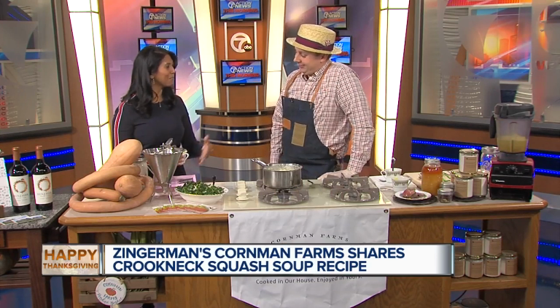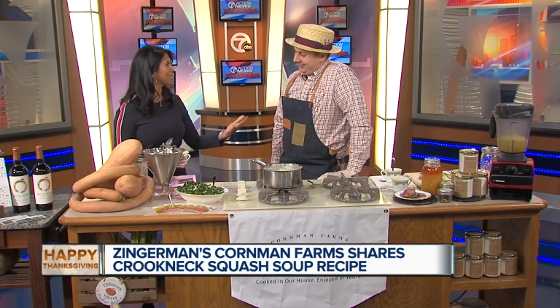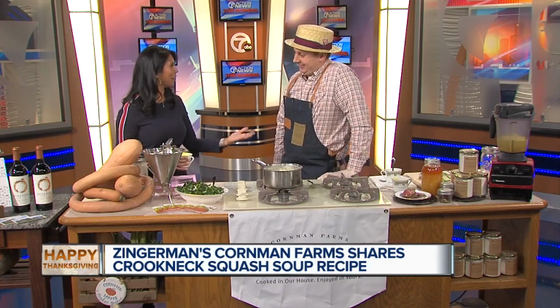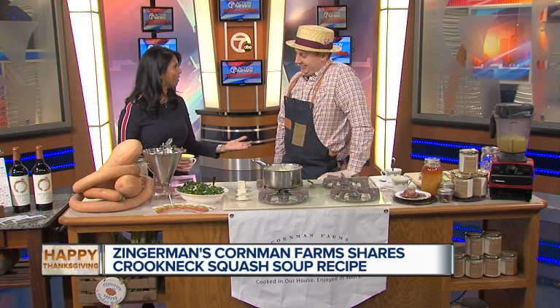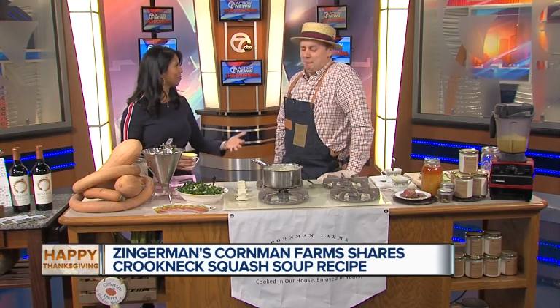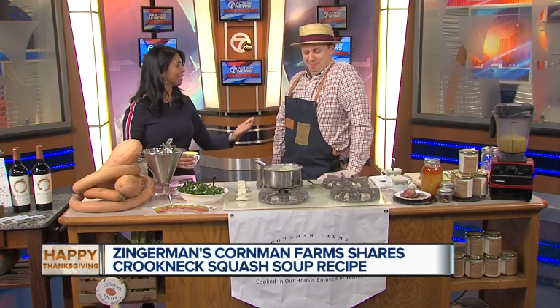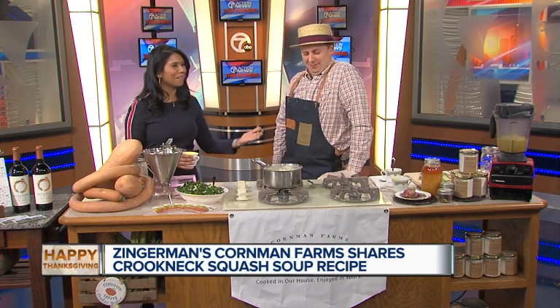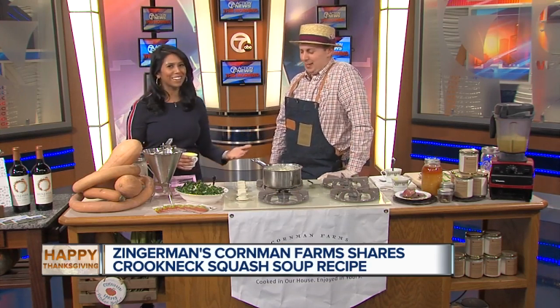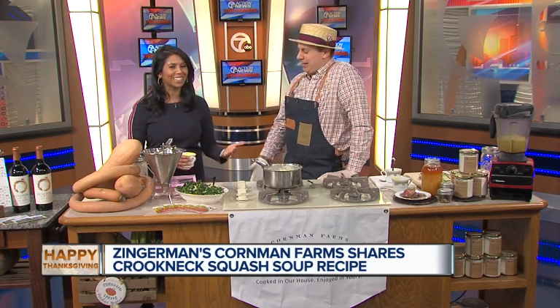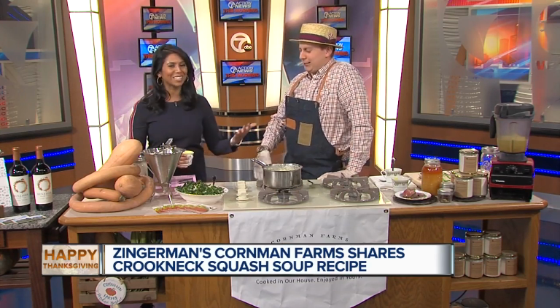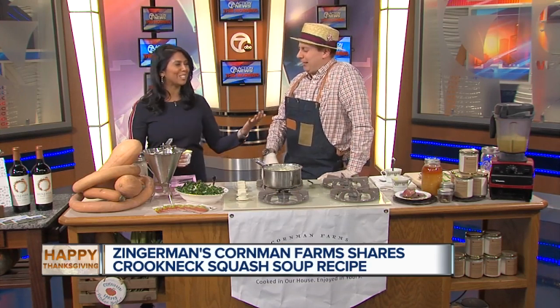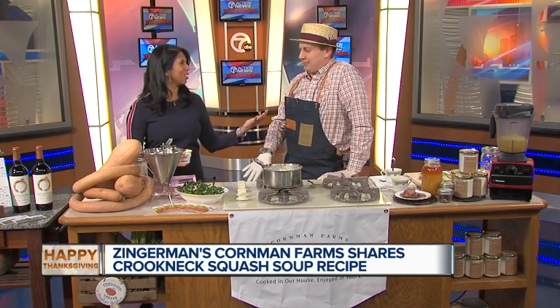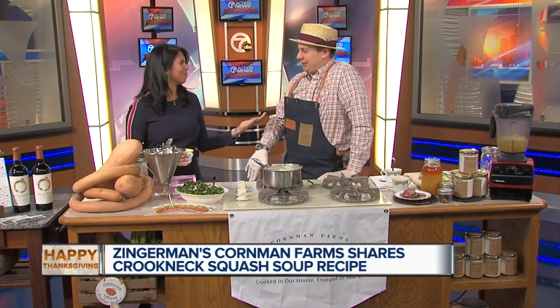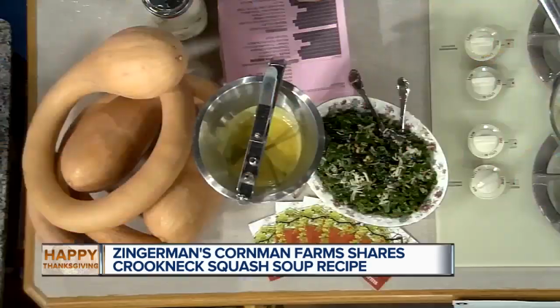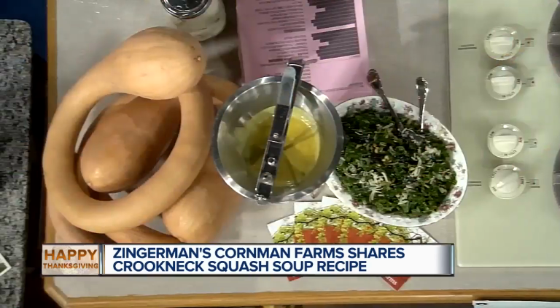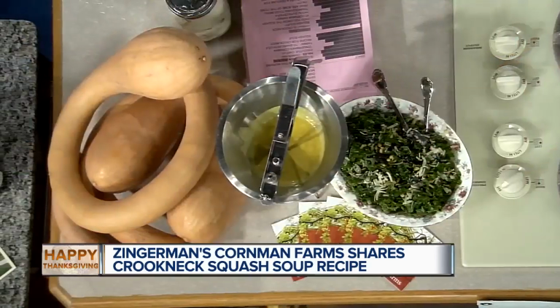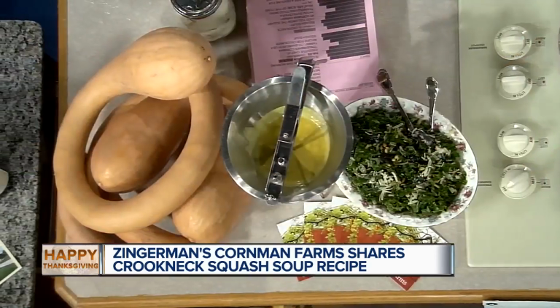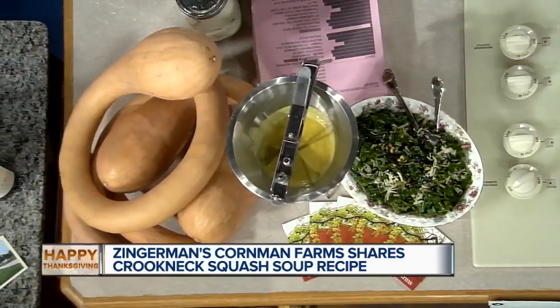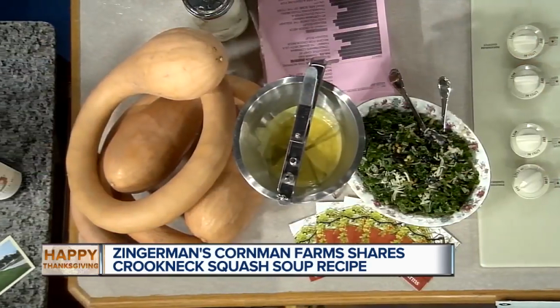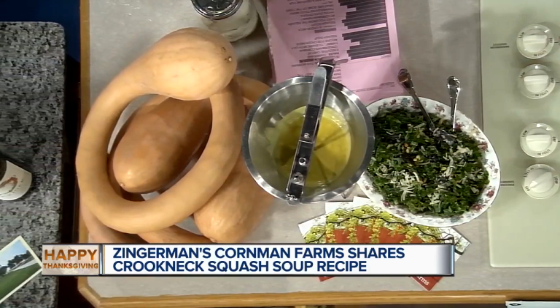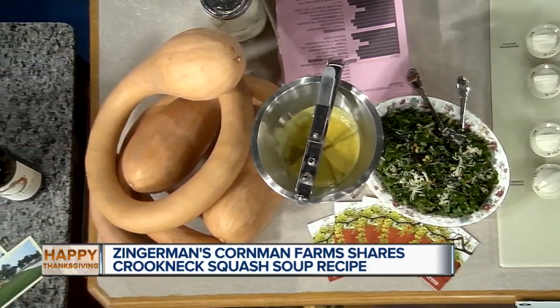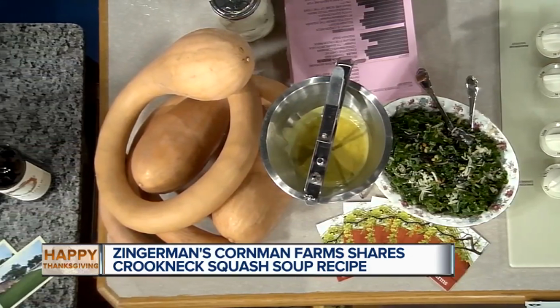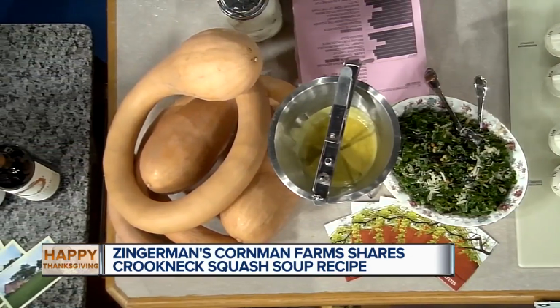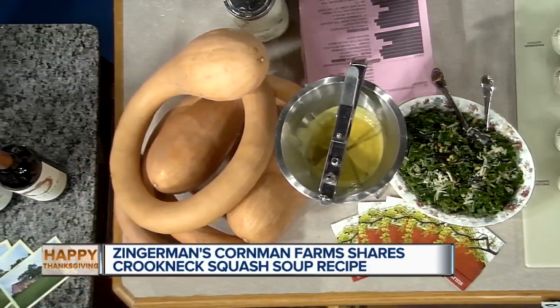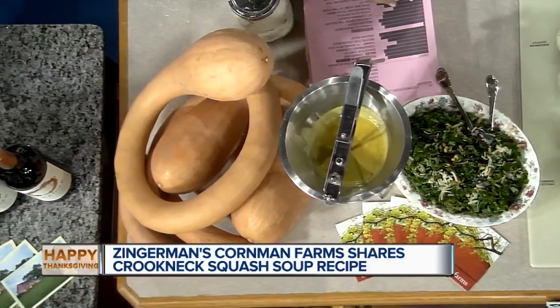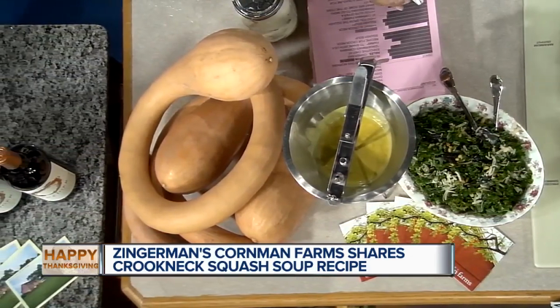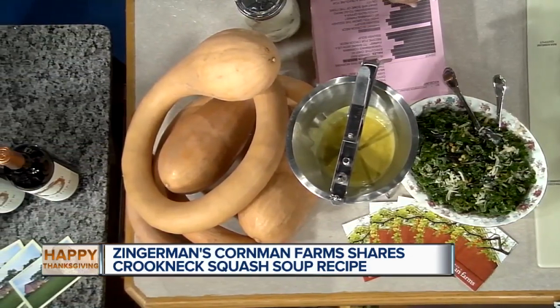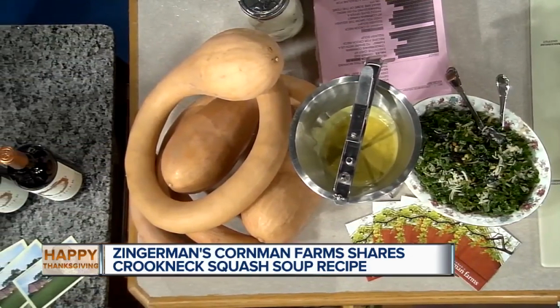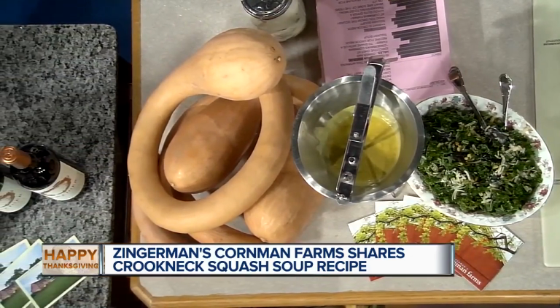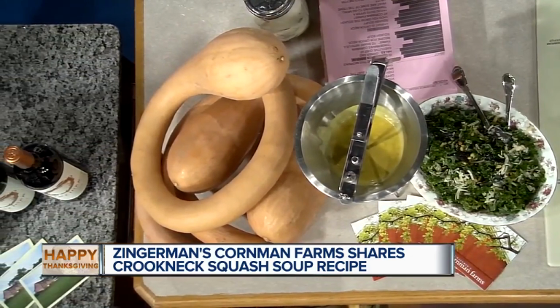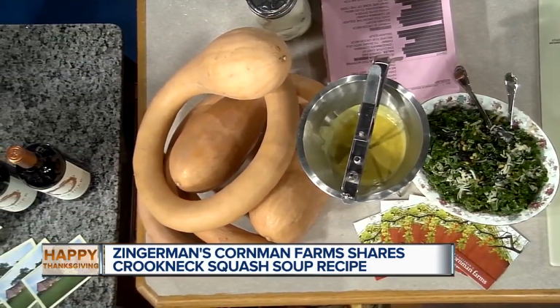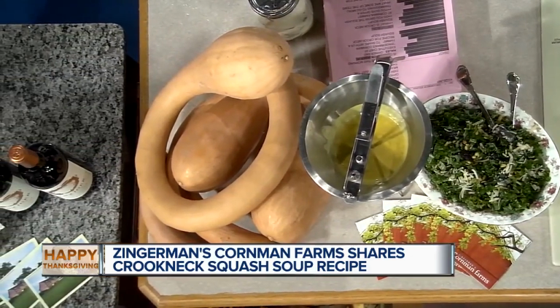It helps you out and it helps them out. It's just kitchen mess — and you'd have a mess to clean up anyway!